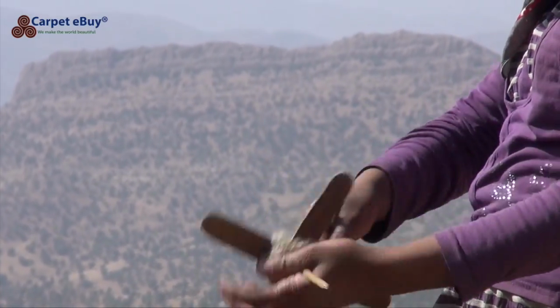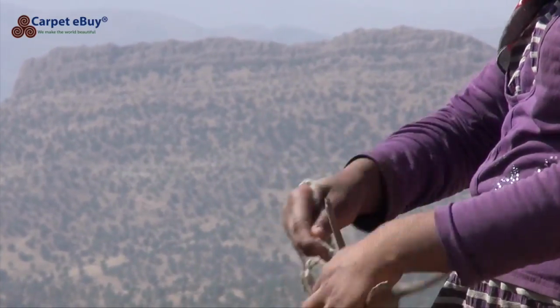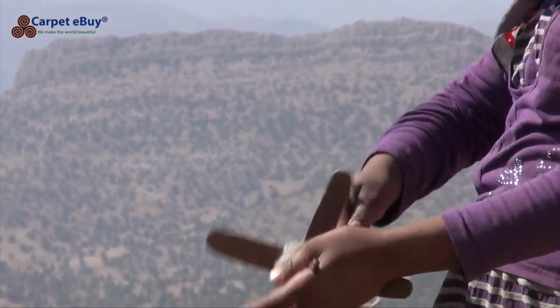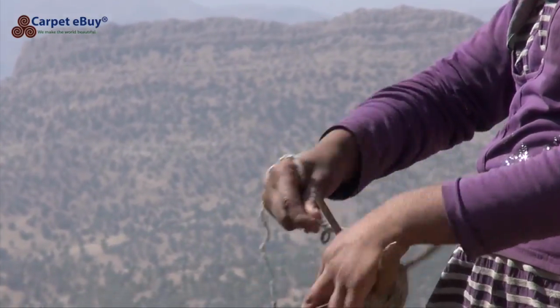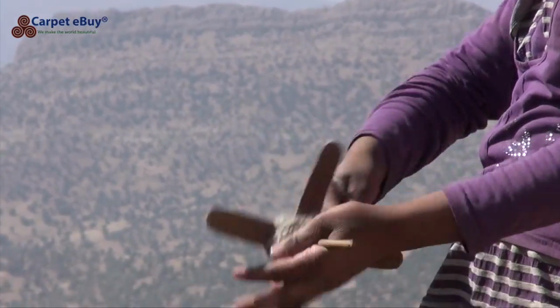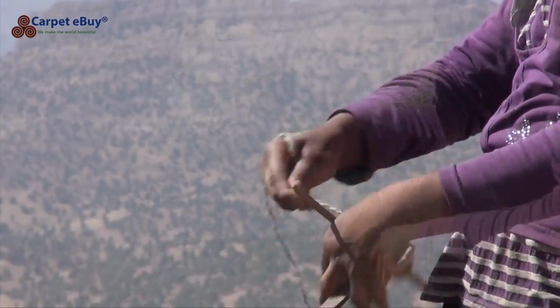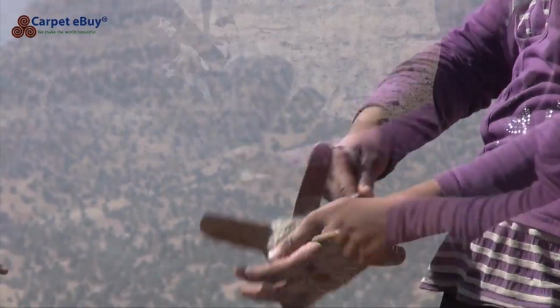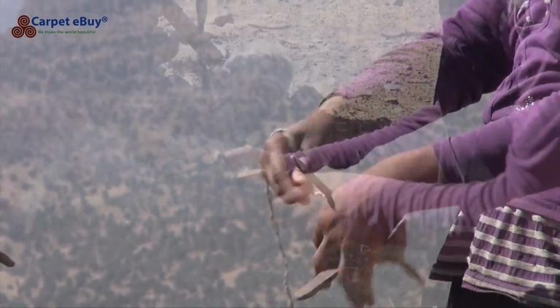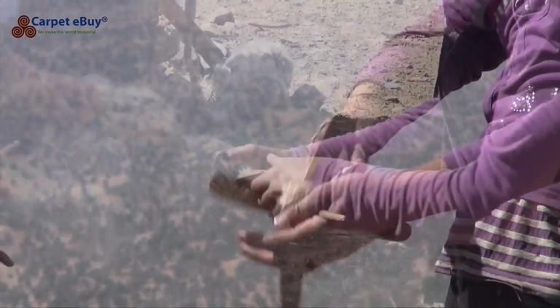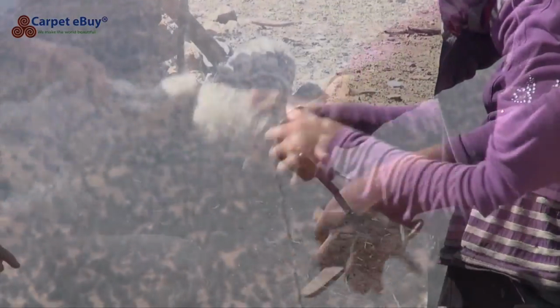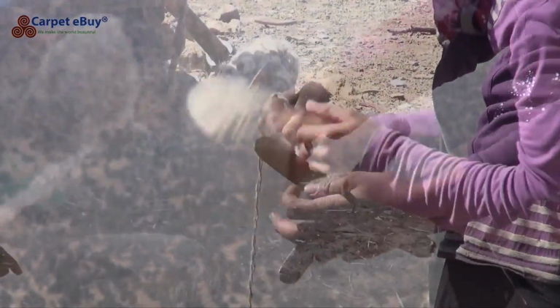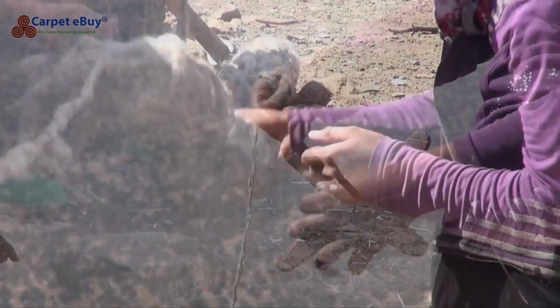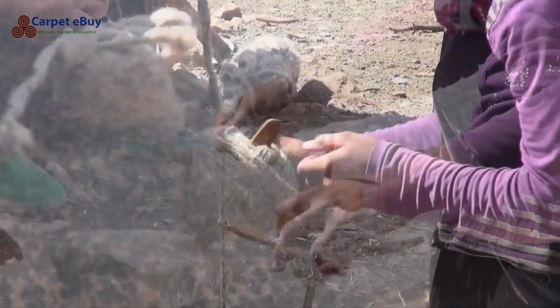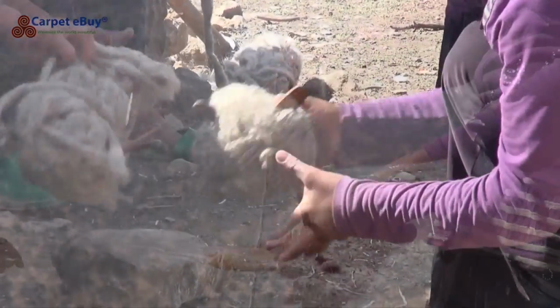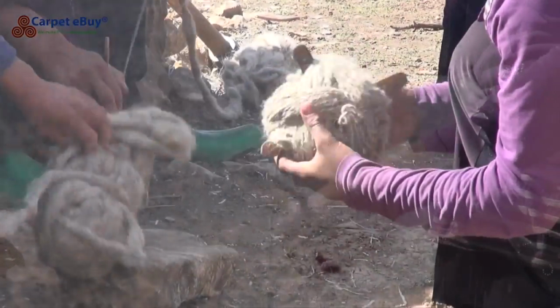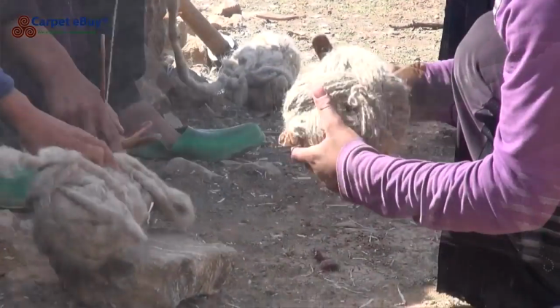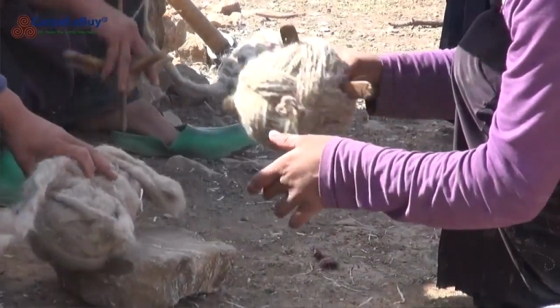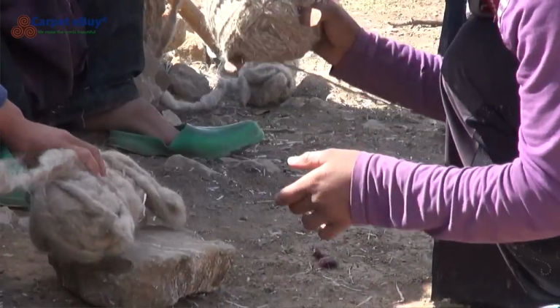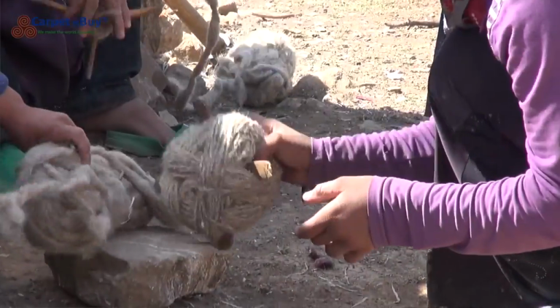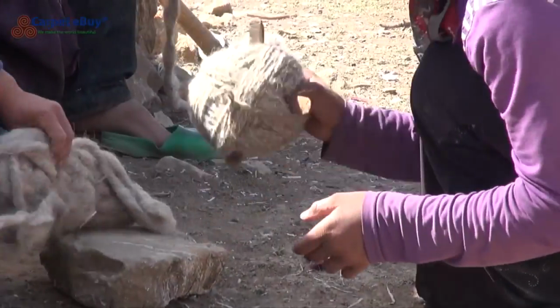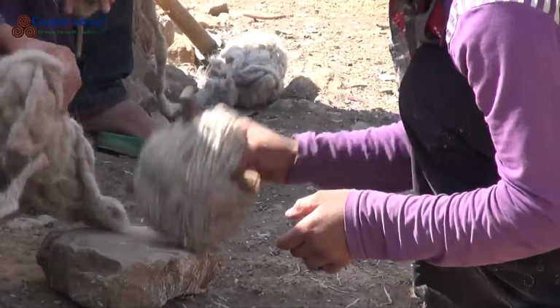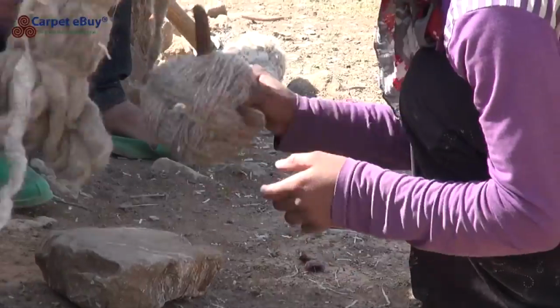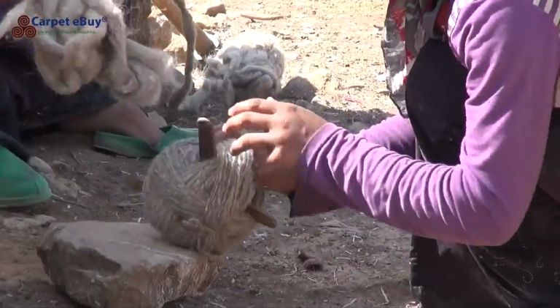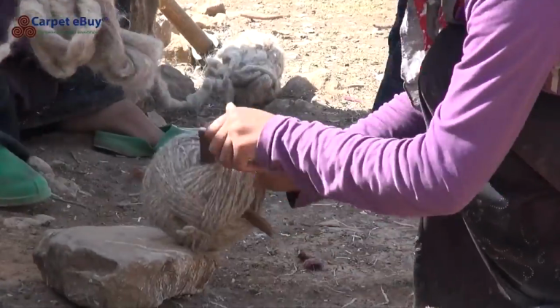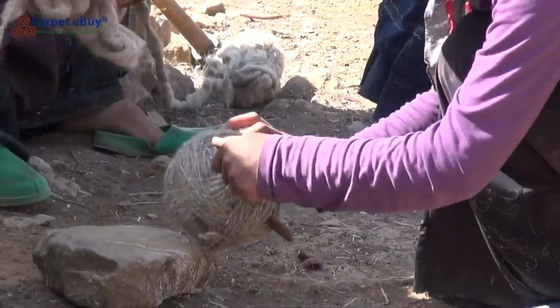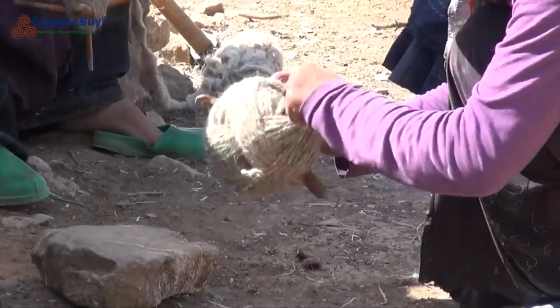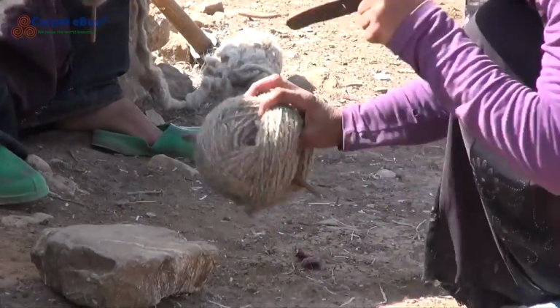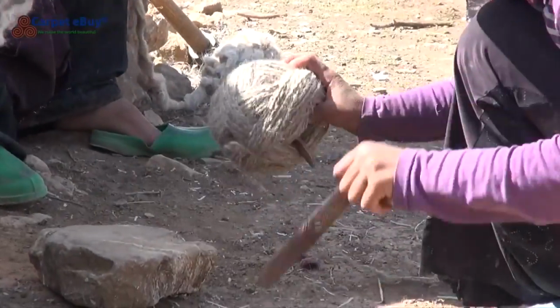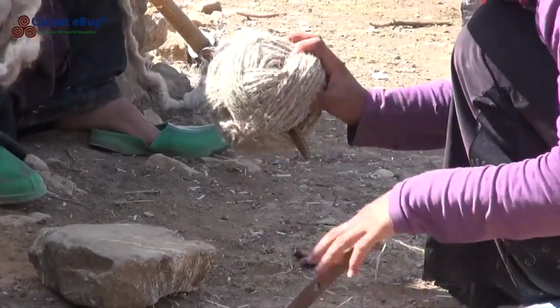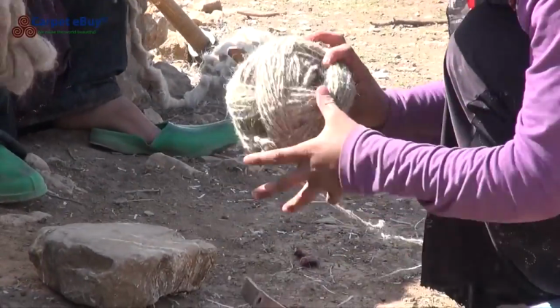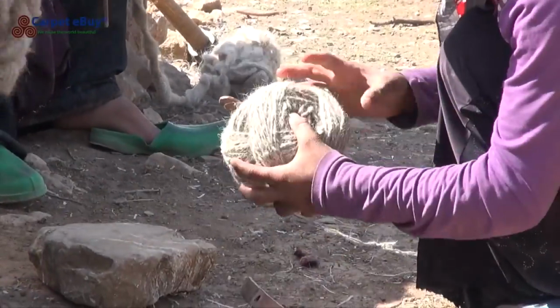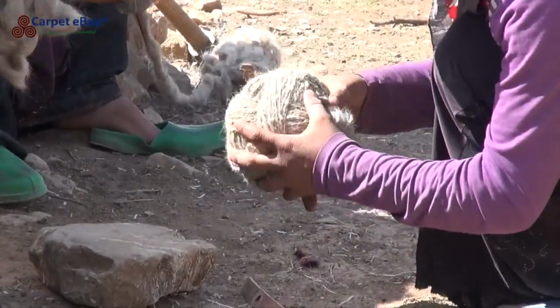Others of the Bakhtiari people live in settlements as farmers or artisans.